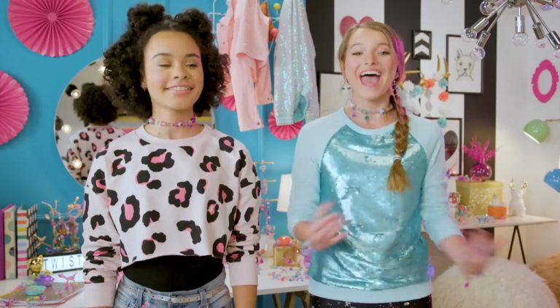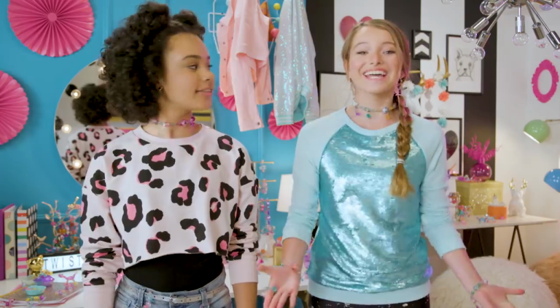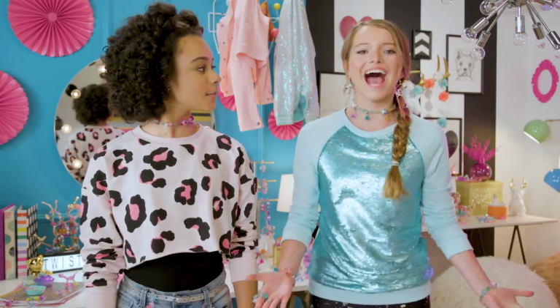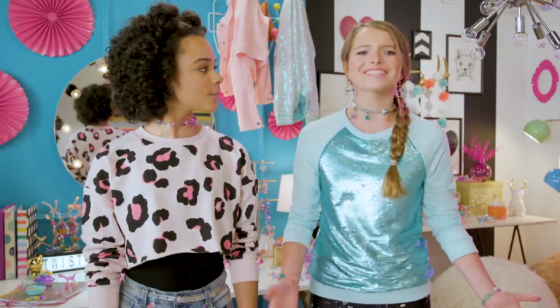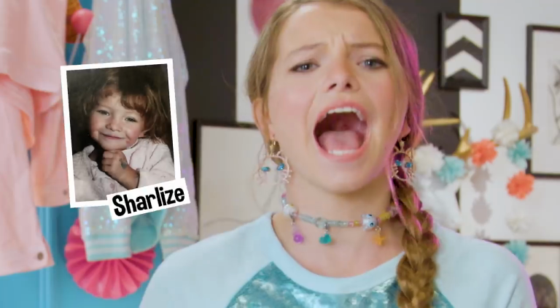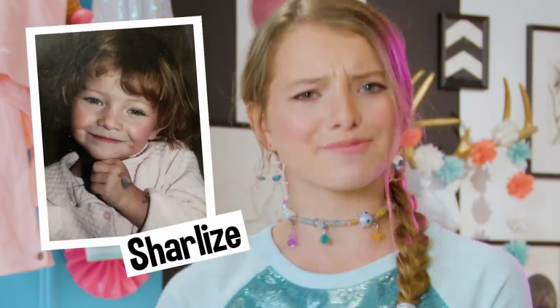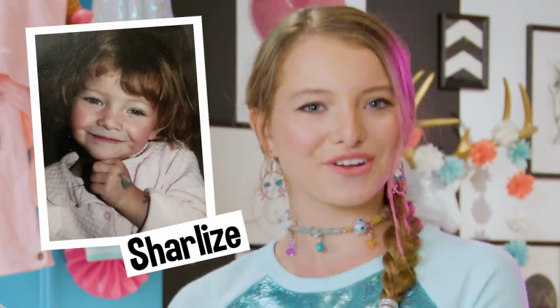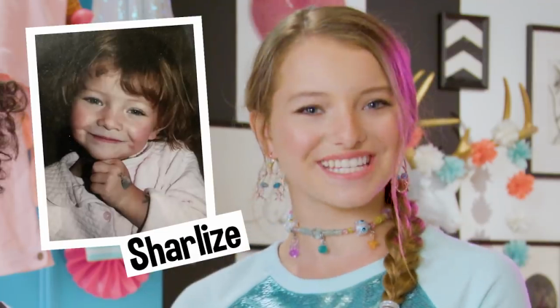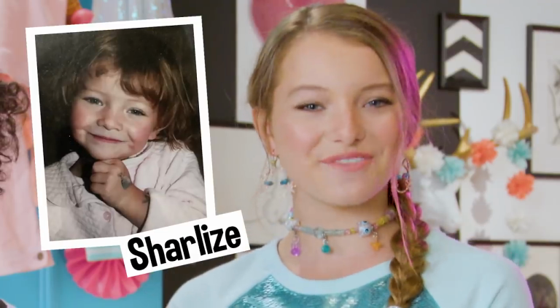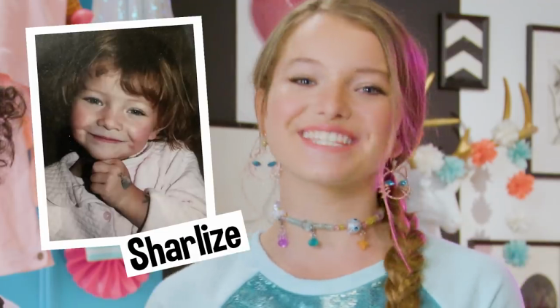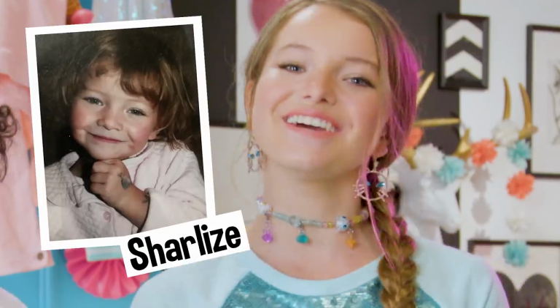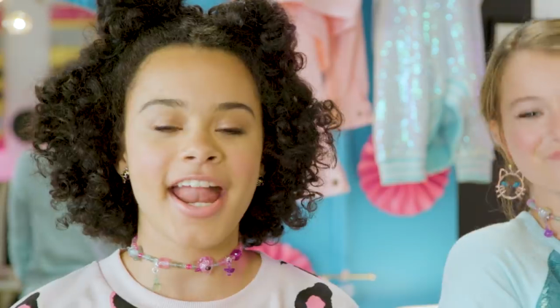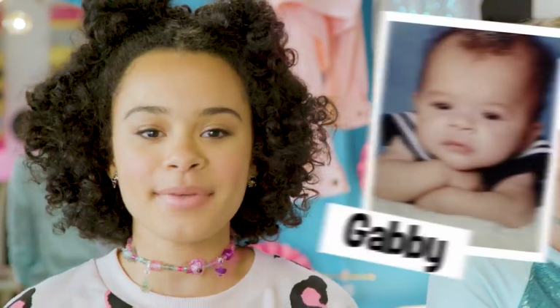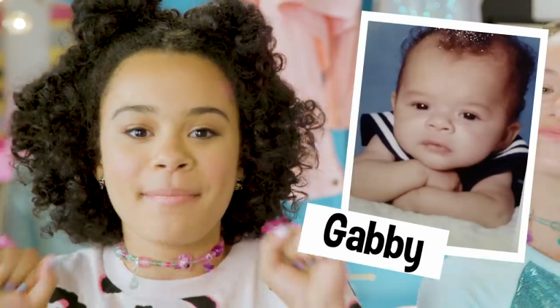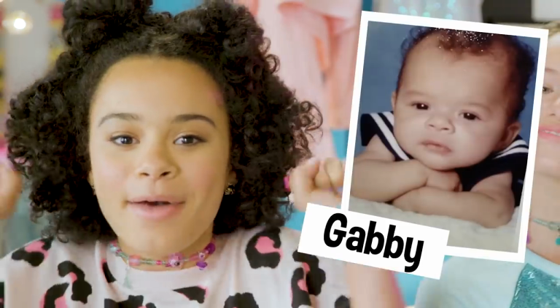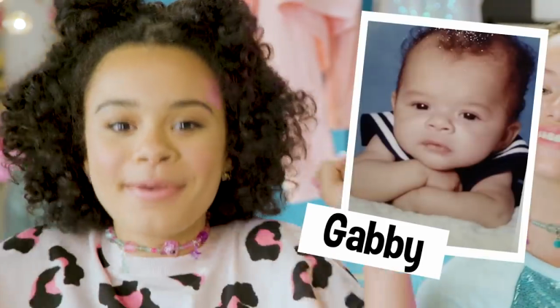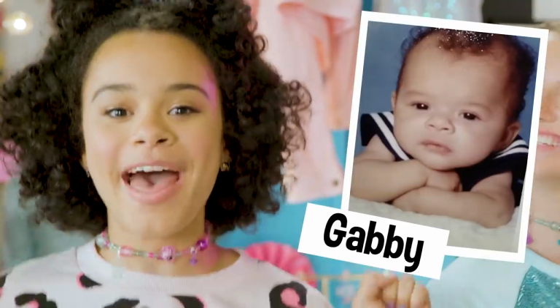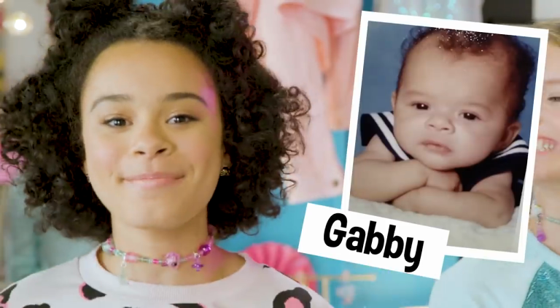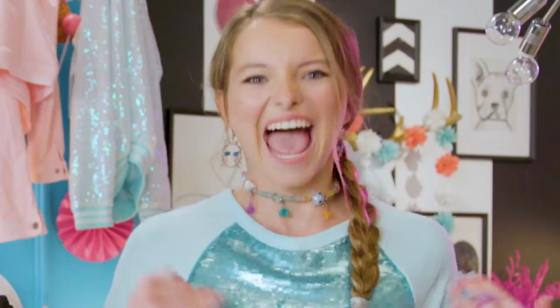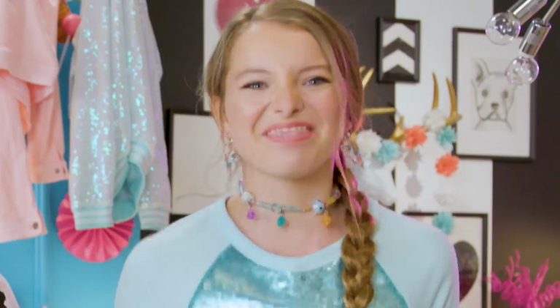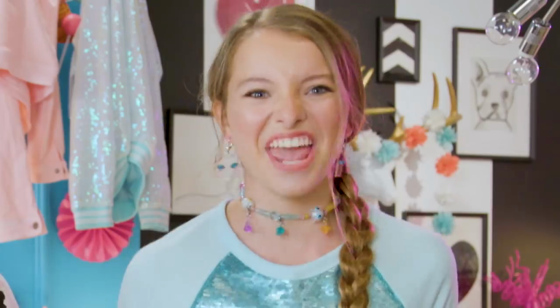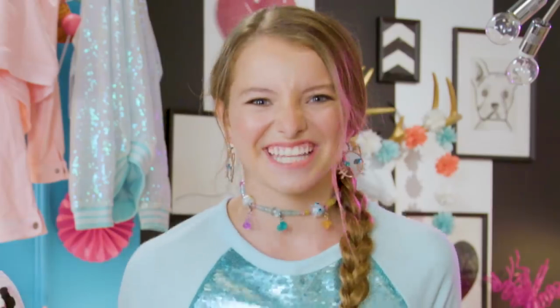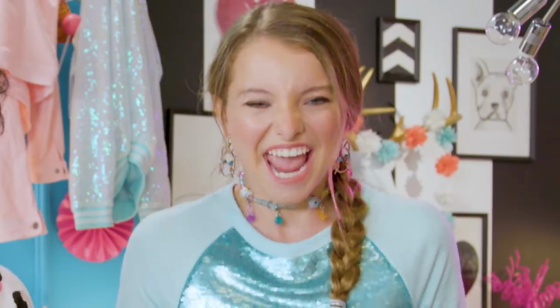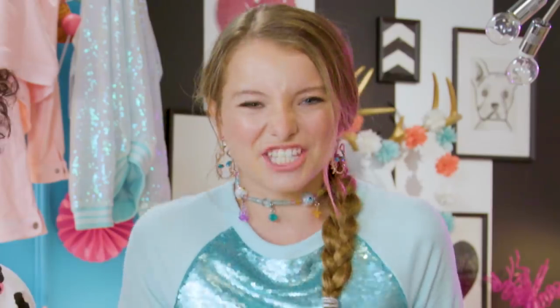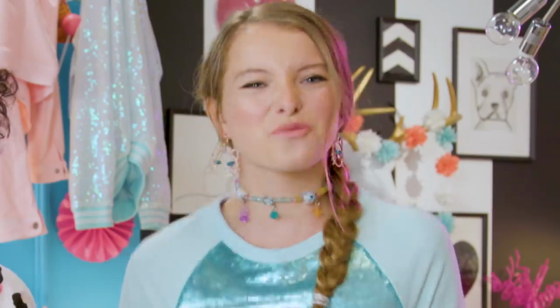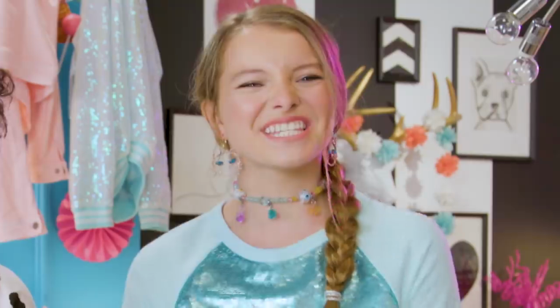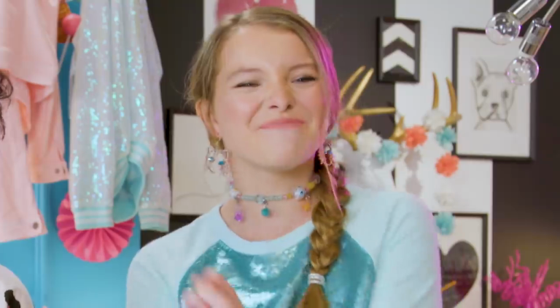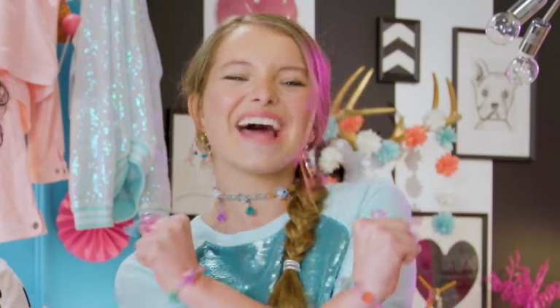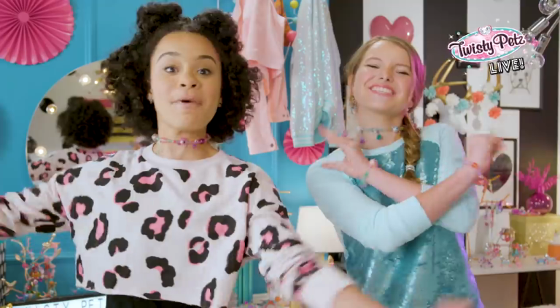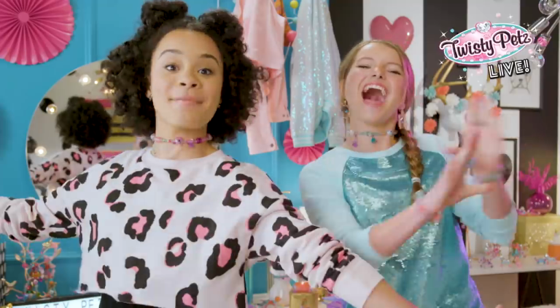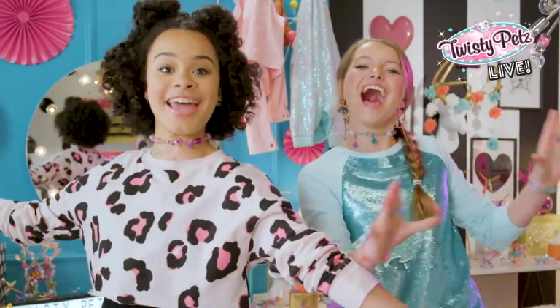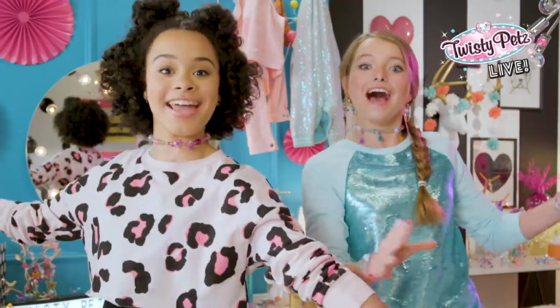Hey guys, I'm Shirley Zee Weezy. And I'm Gabby Lubby Lubs. And this is Twisty Pet's Babies!